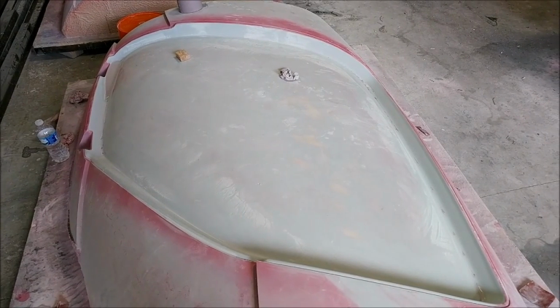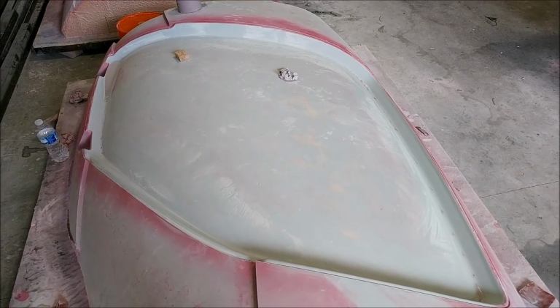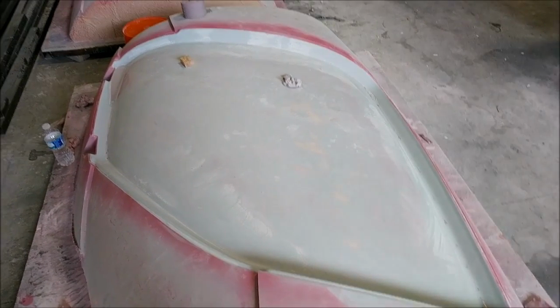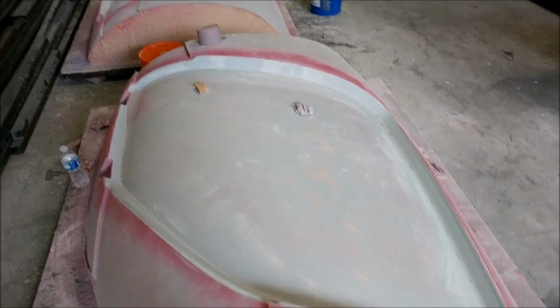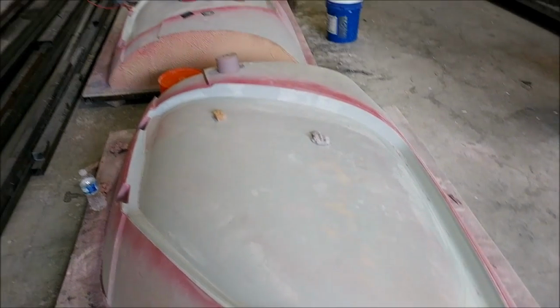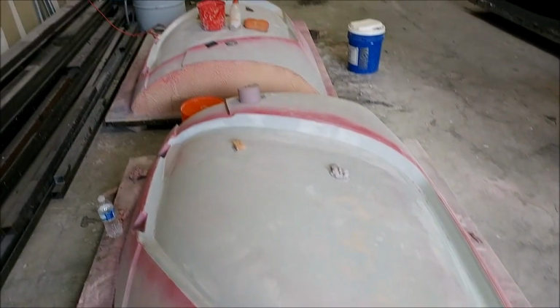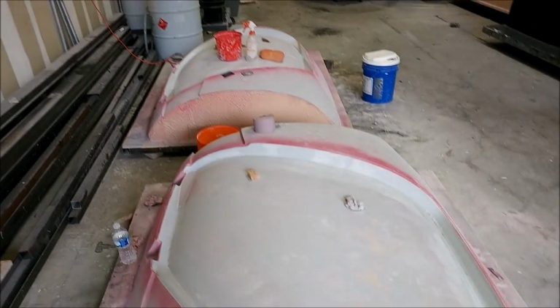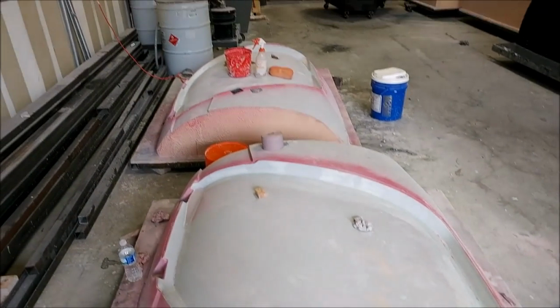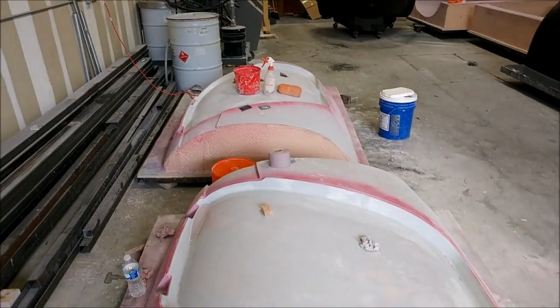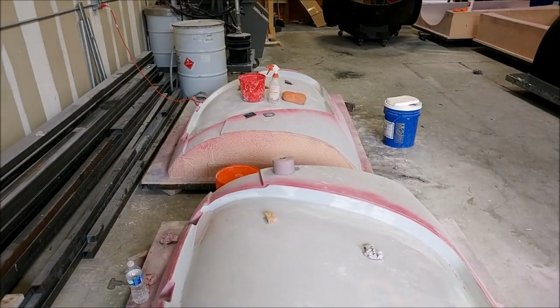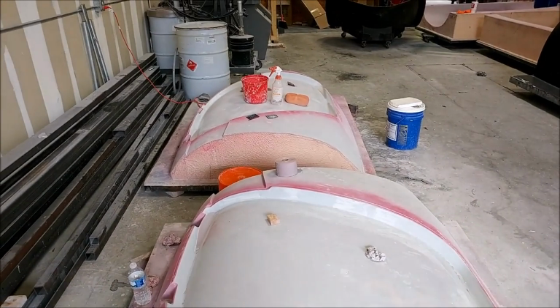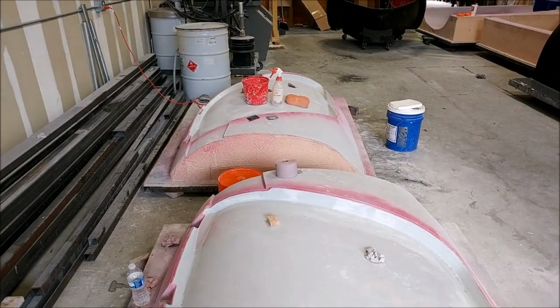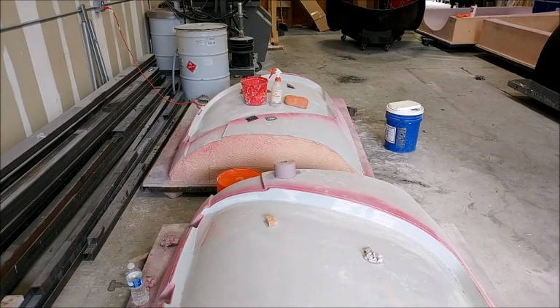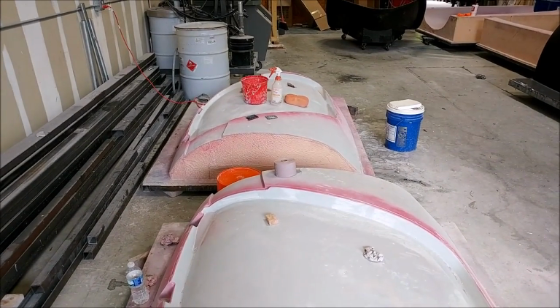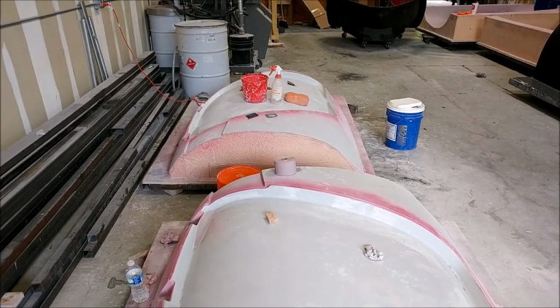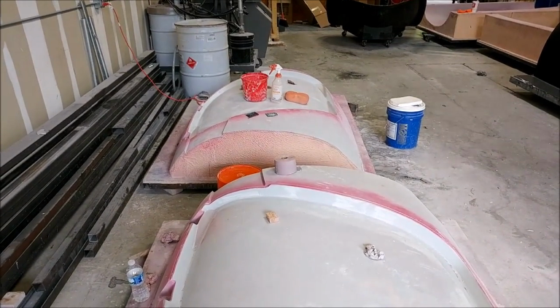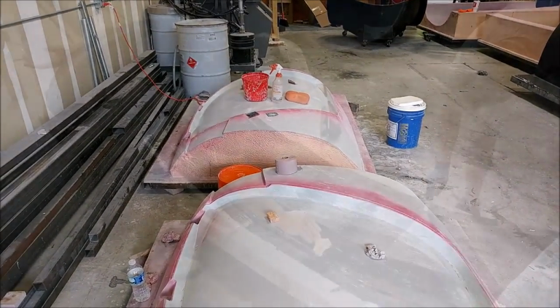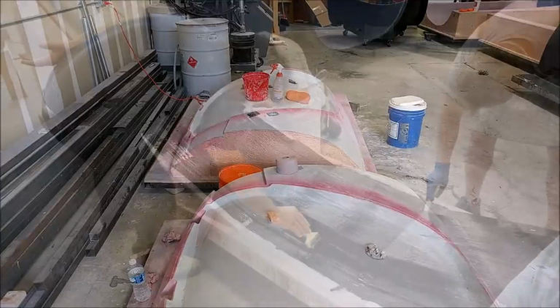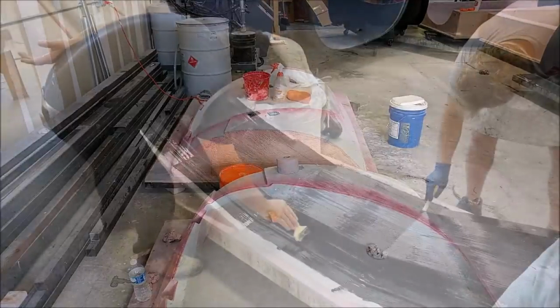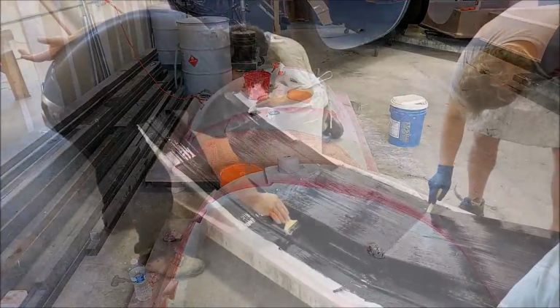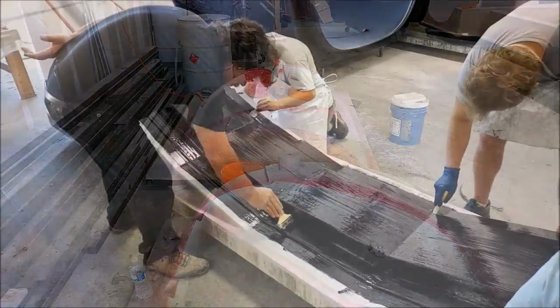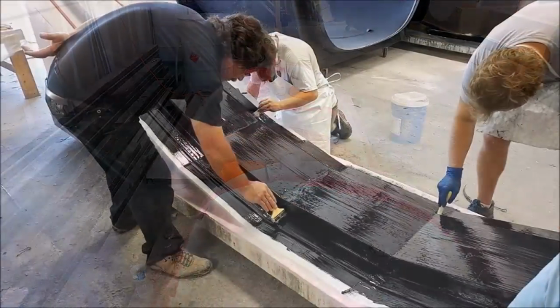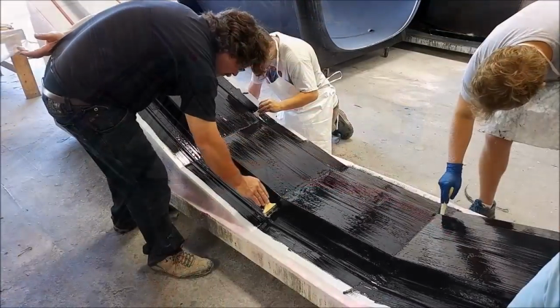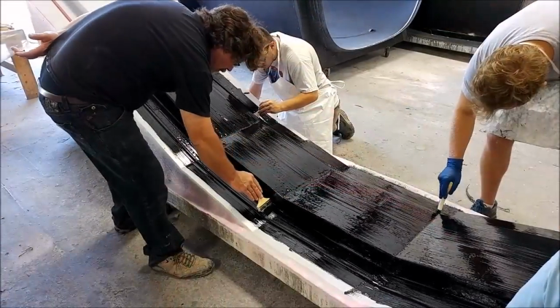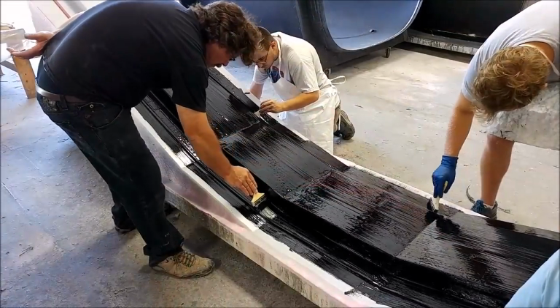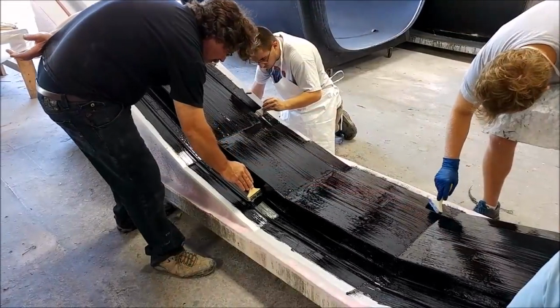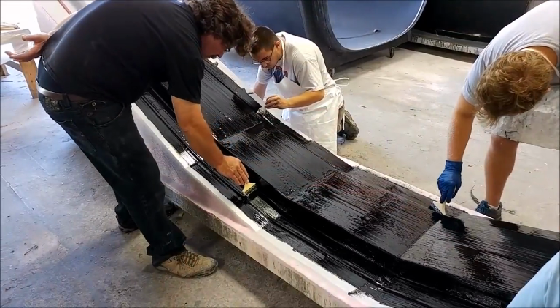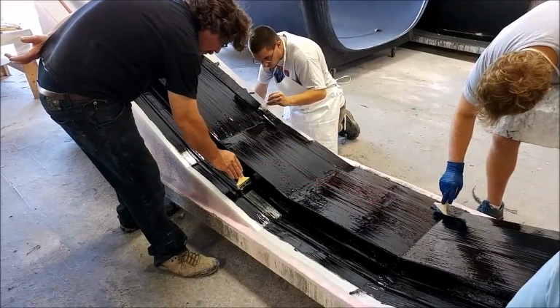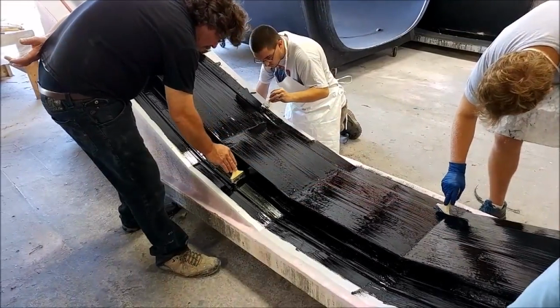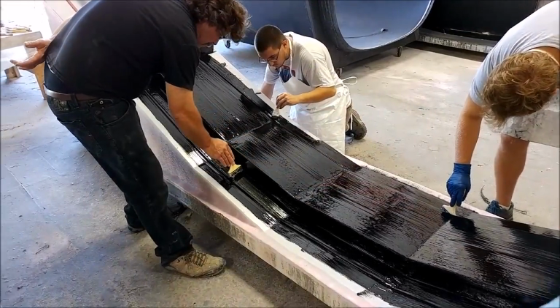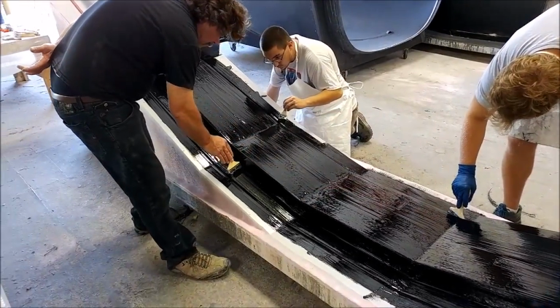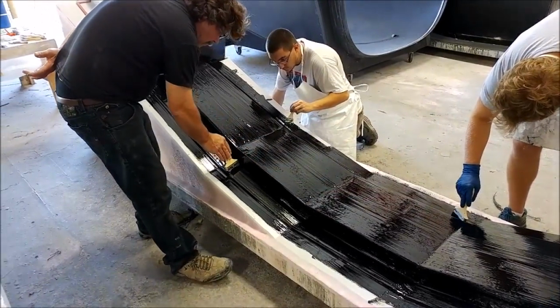The guys have been working on the next level of sanding on the door frames — we're on 220 now. And this morning the guys started laying up the first part of the main spar mold.